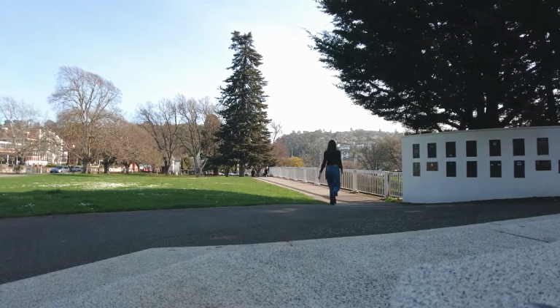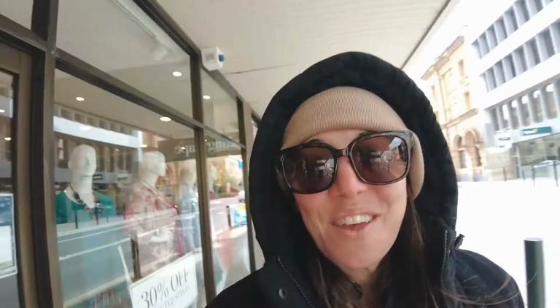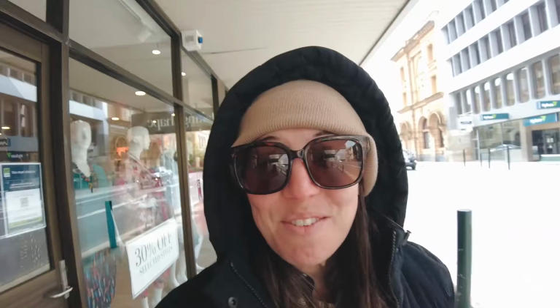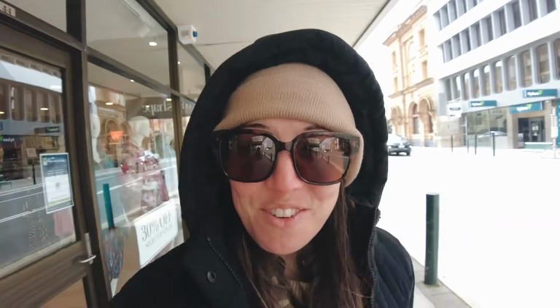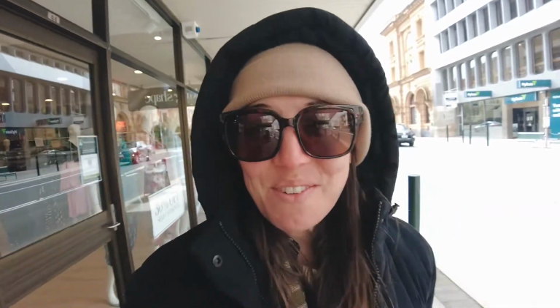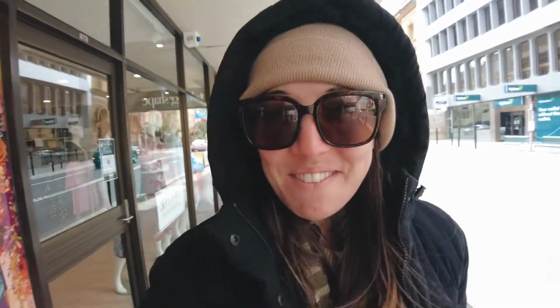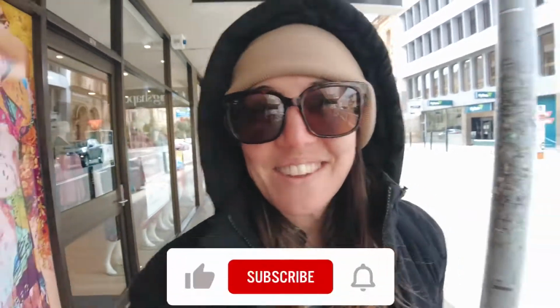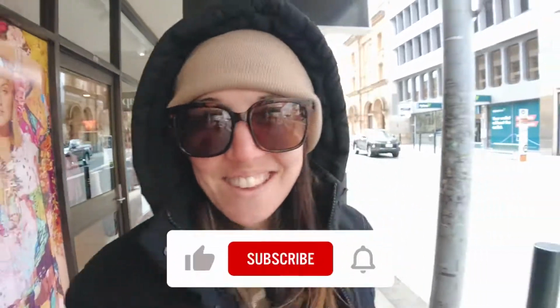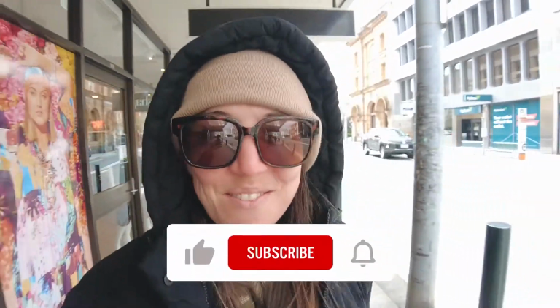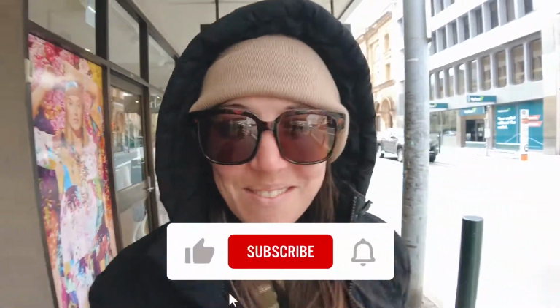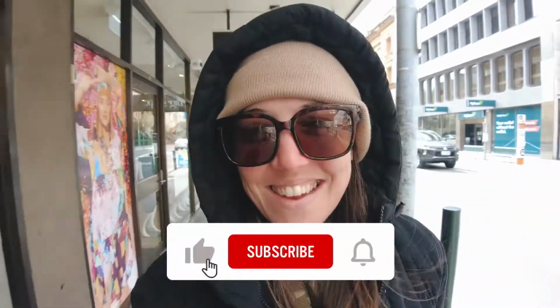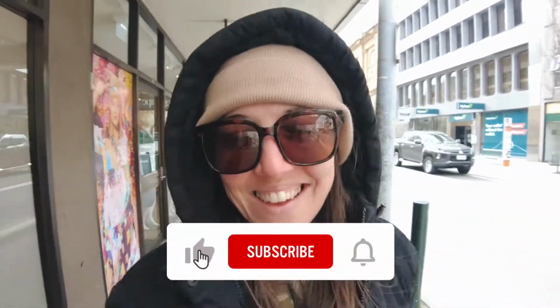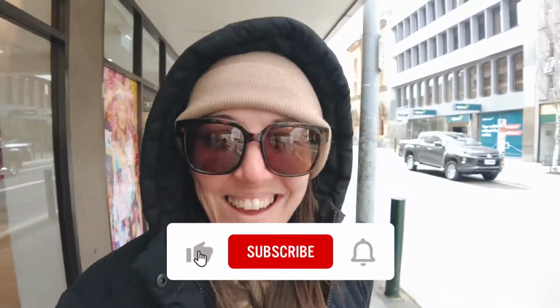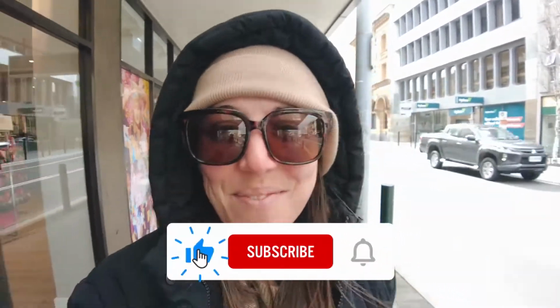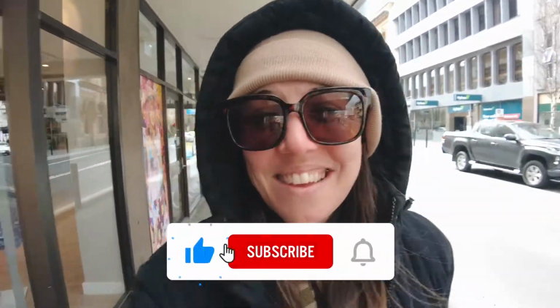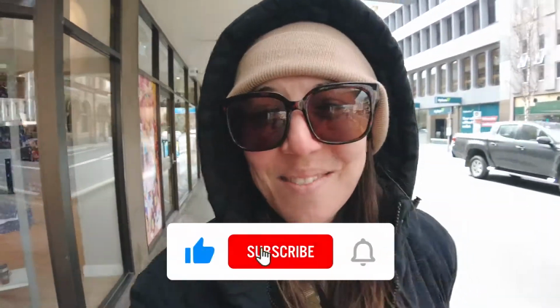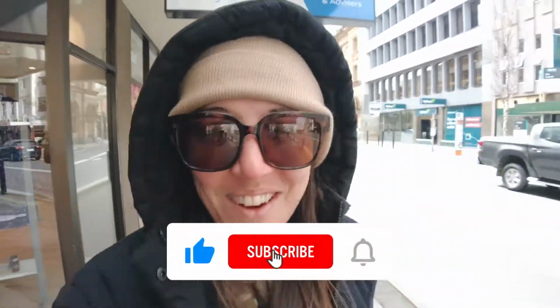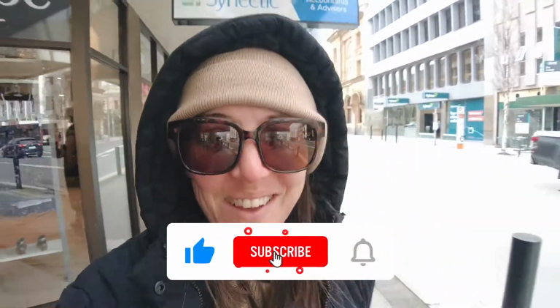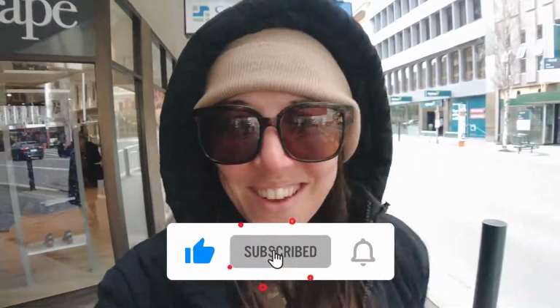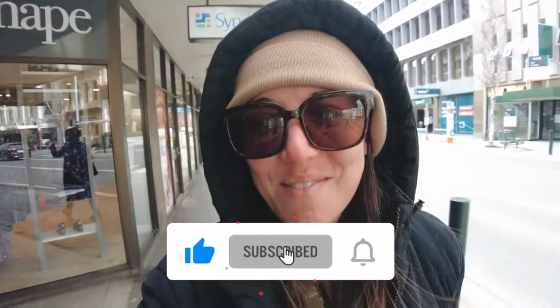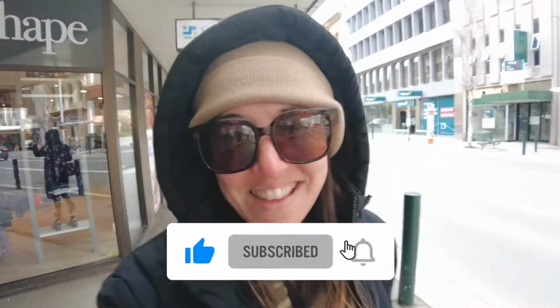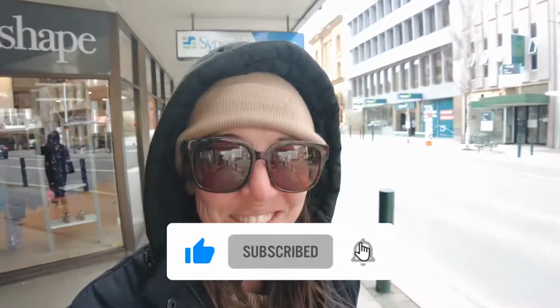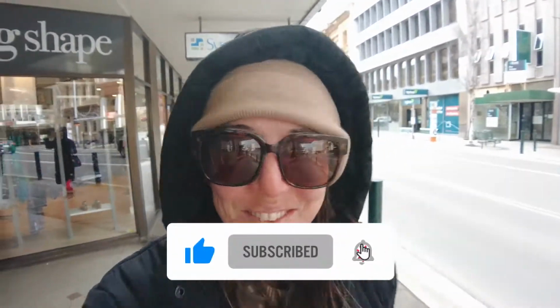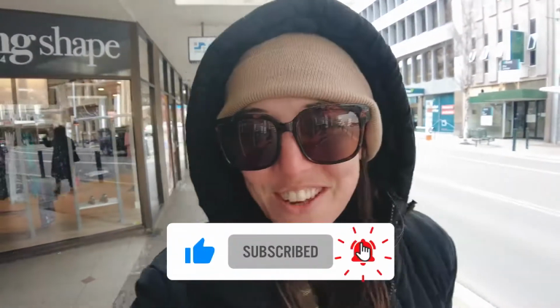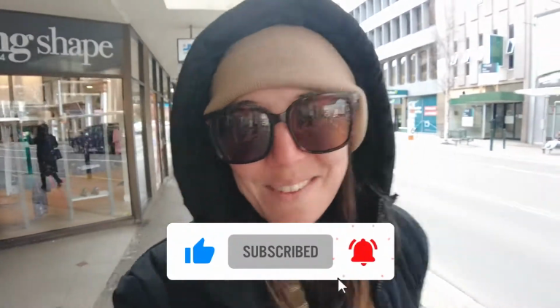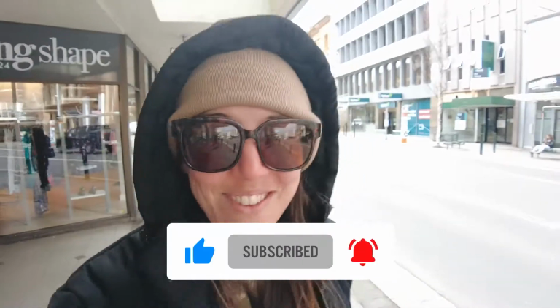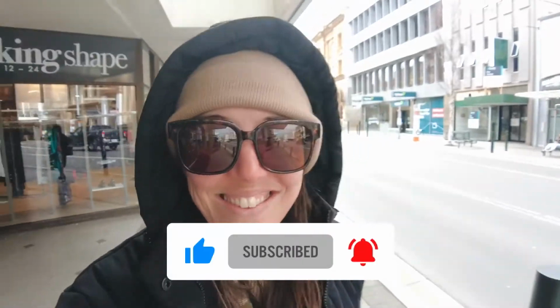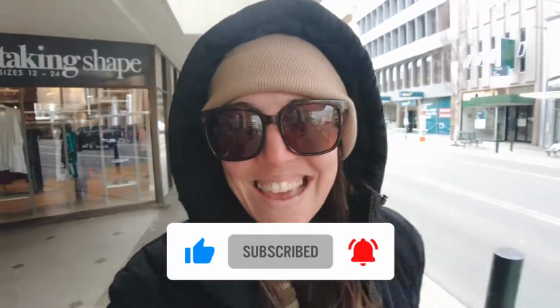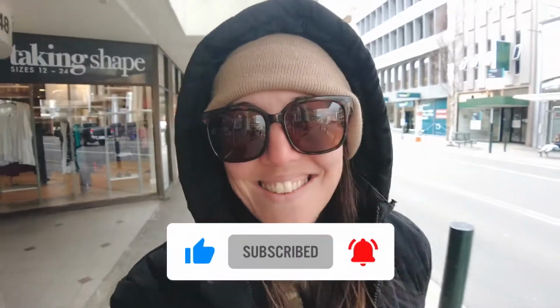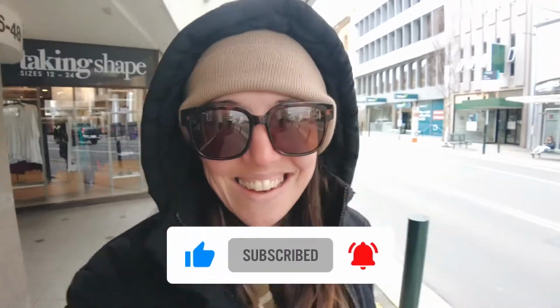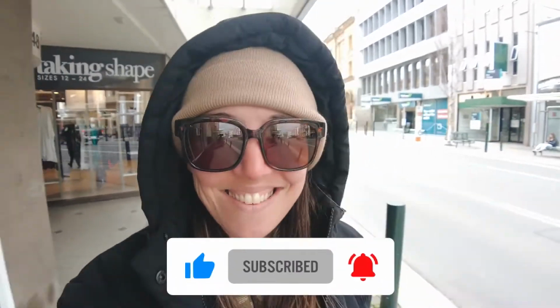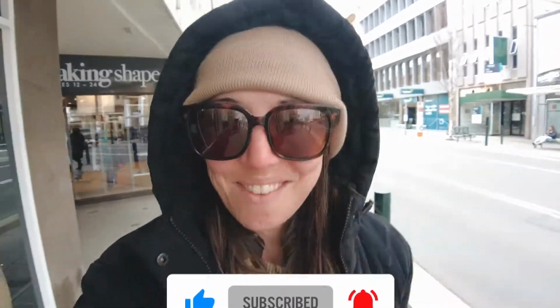So I hope you've enjoyed walking around Launceston with me today. Please subscribe so you don't miss out on all the future episodes and I'll see you next time.